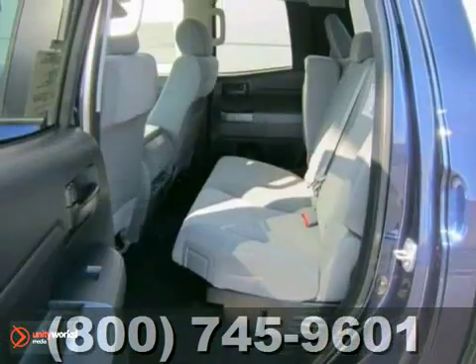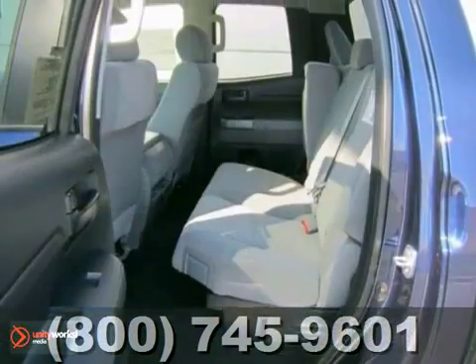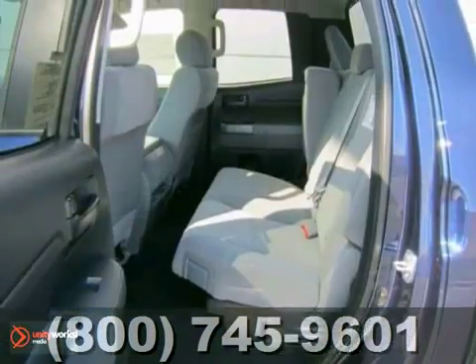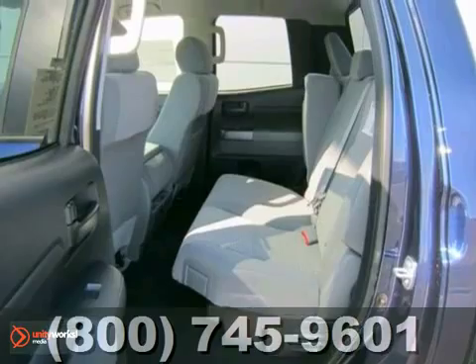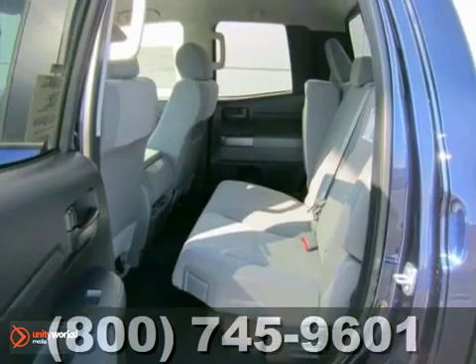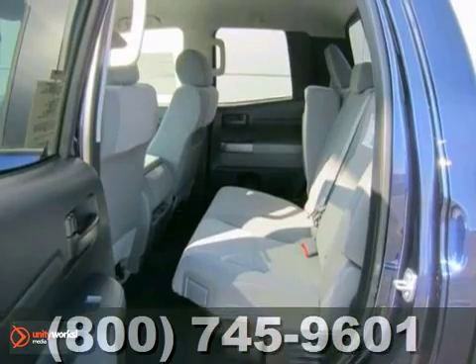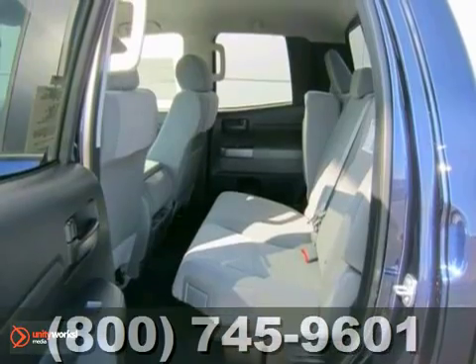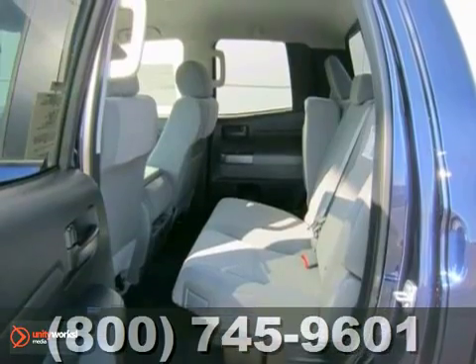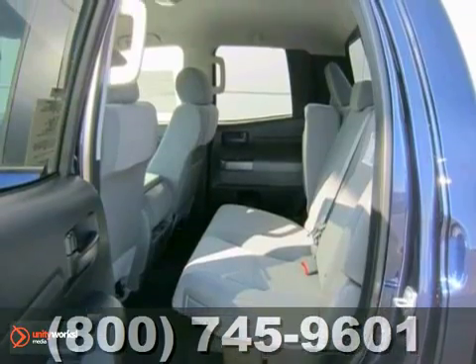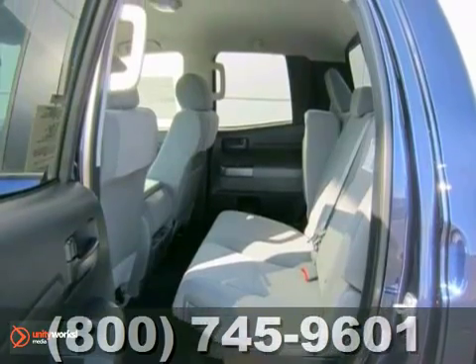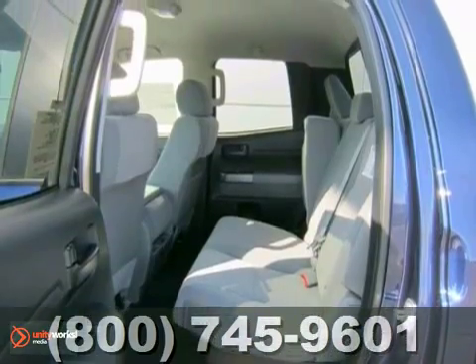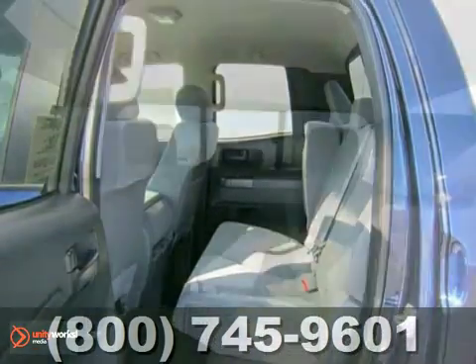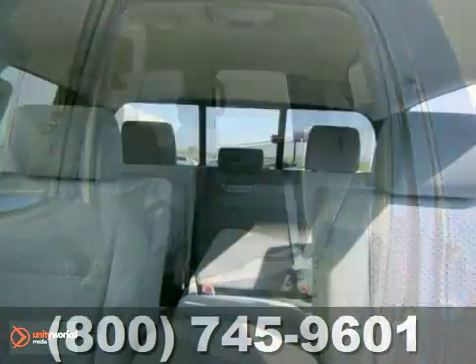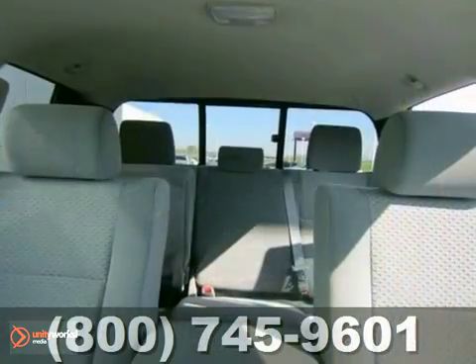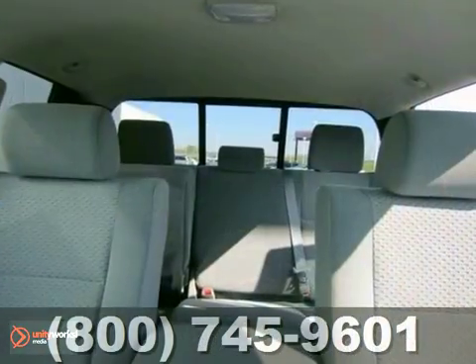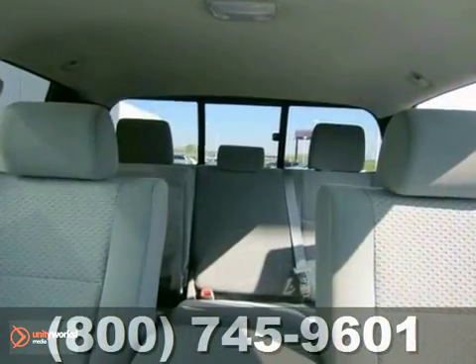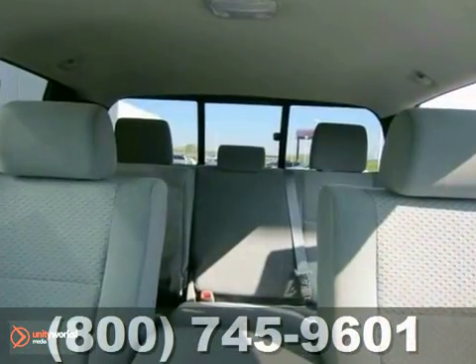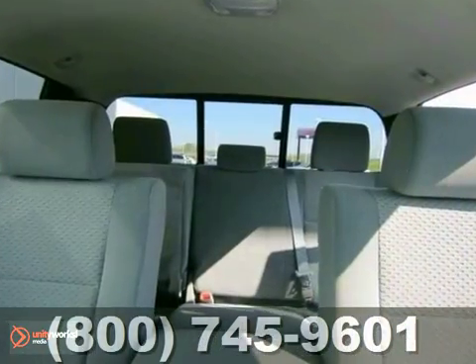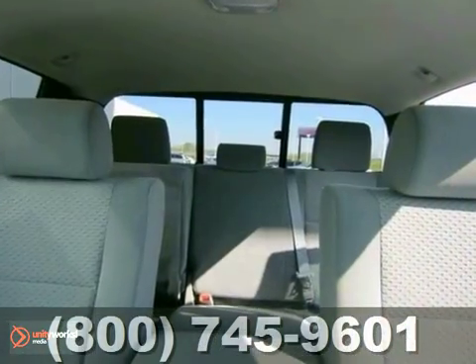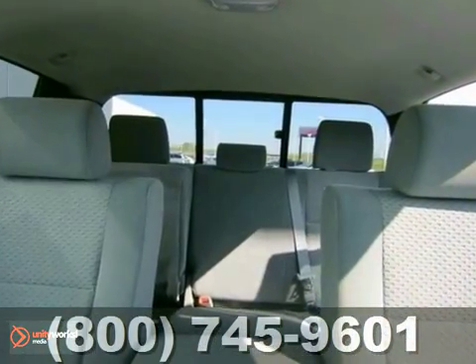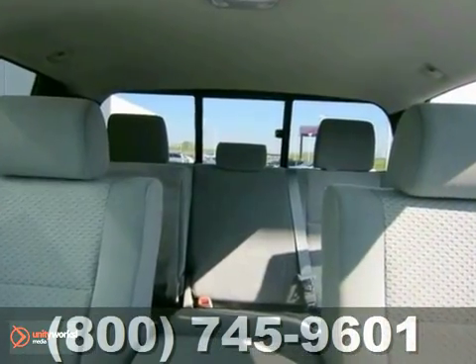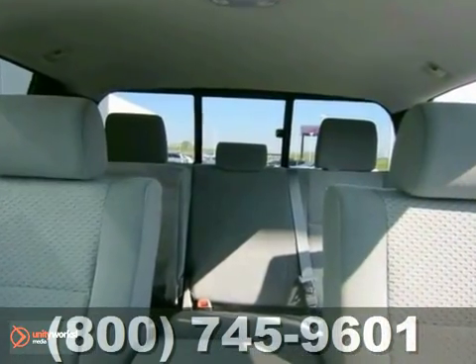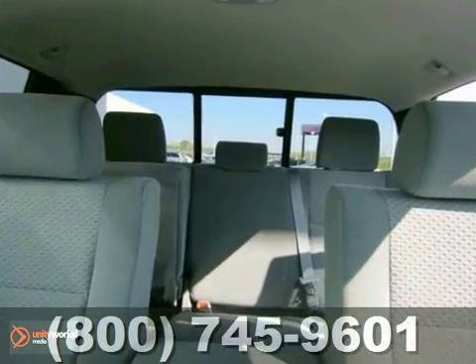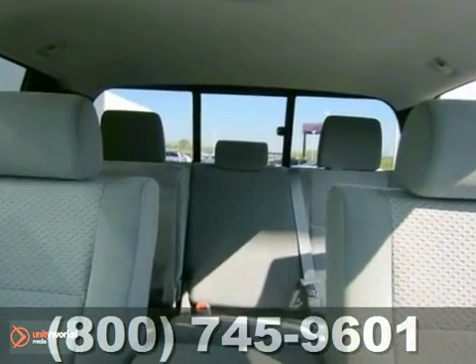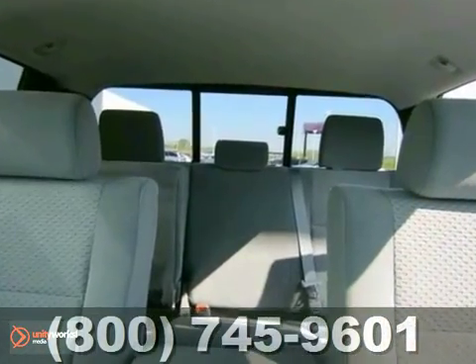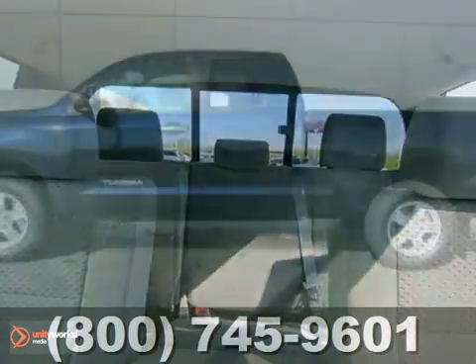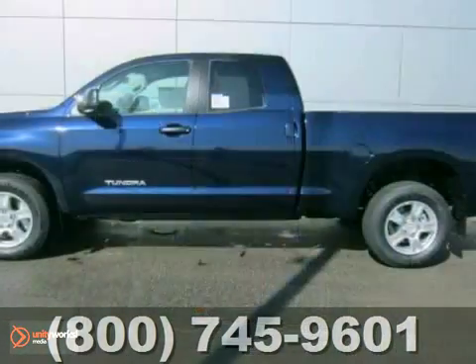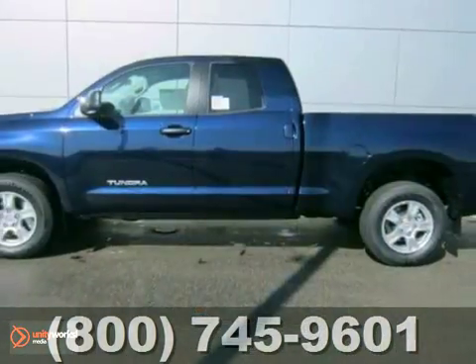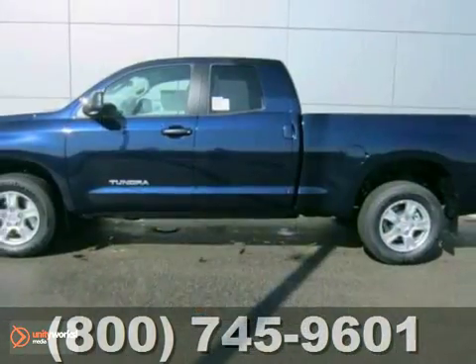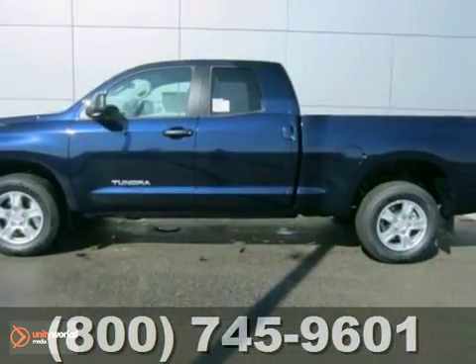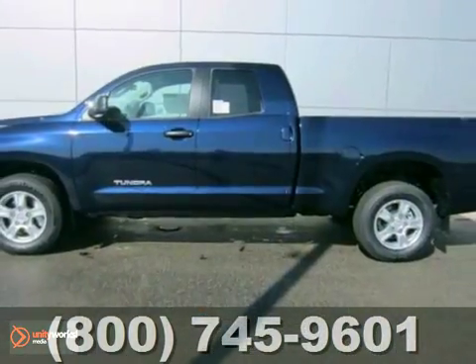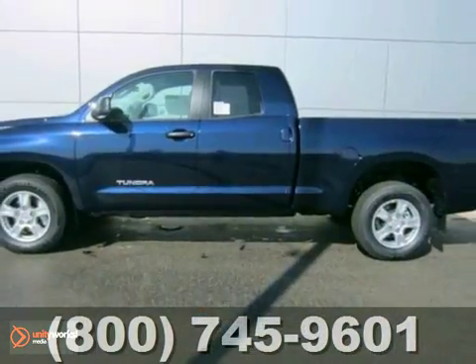And with power windows and locks and a trailer hitch receiver, this one won't be here long. Come take a look.